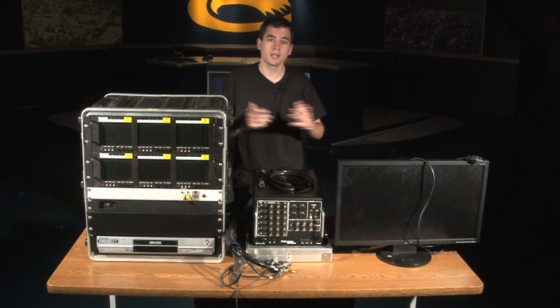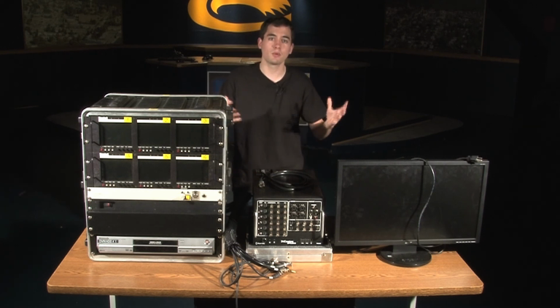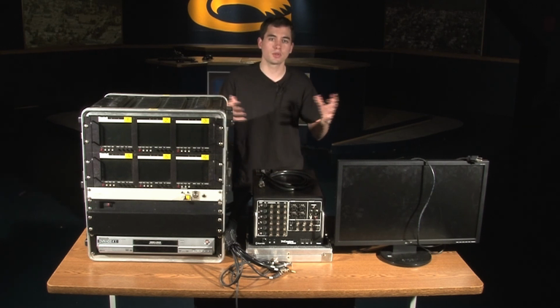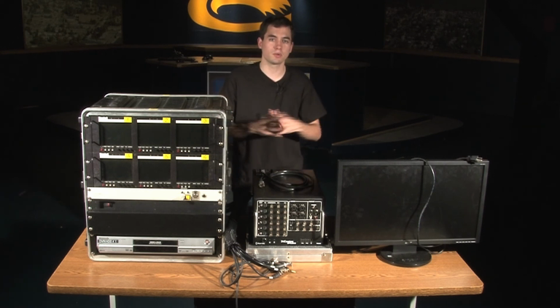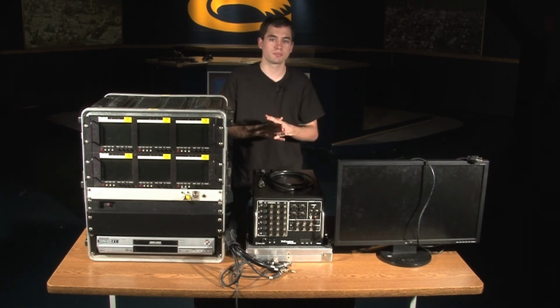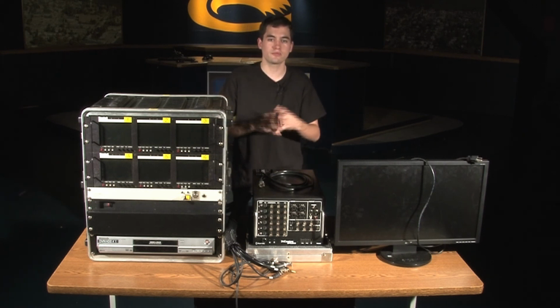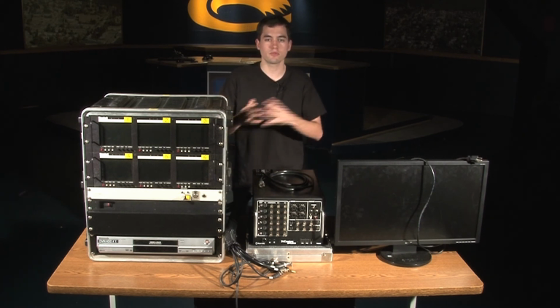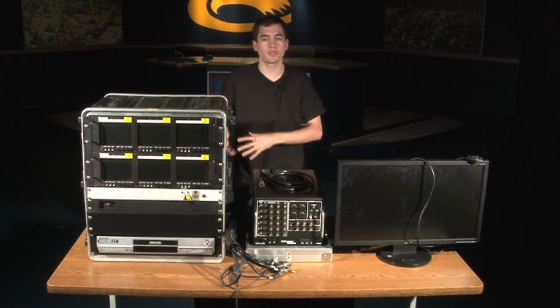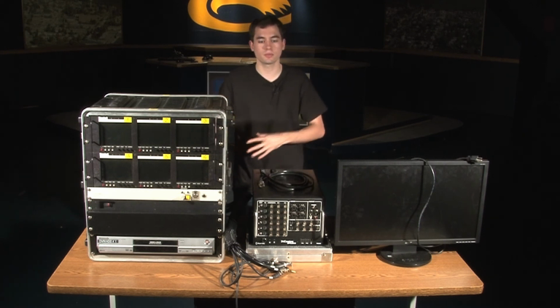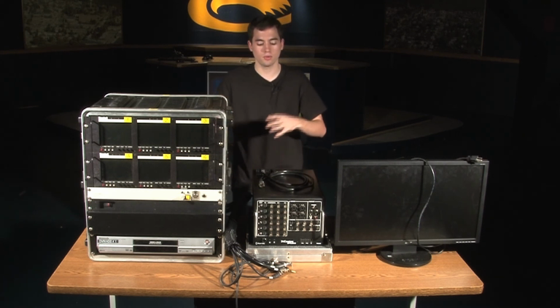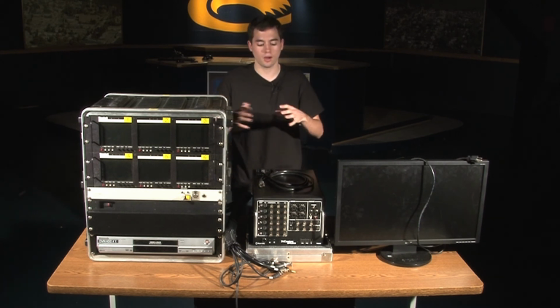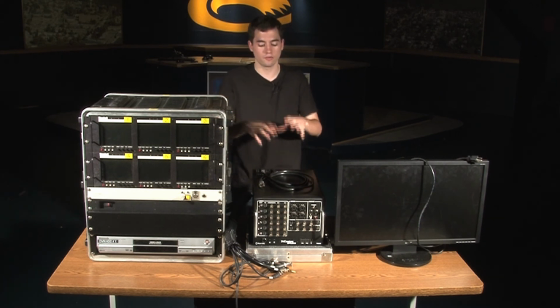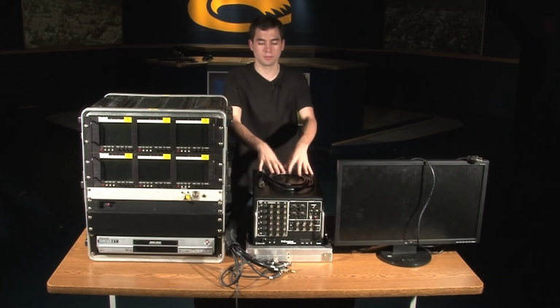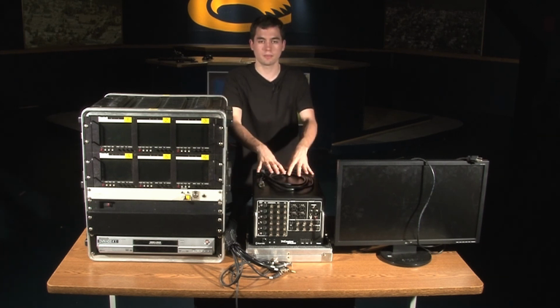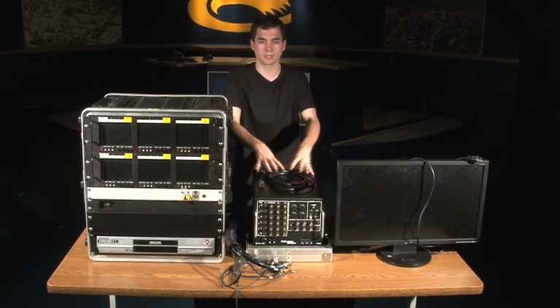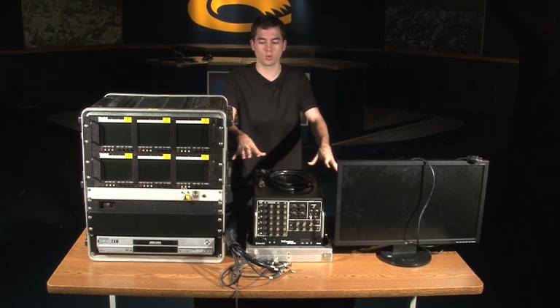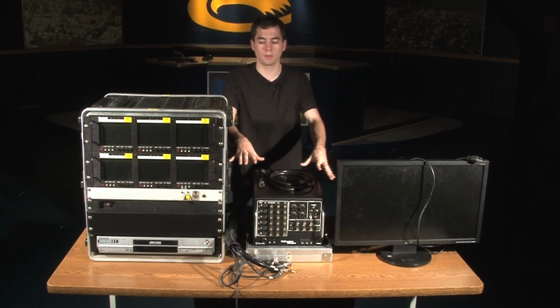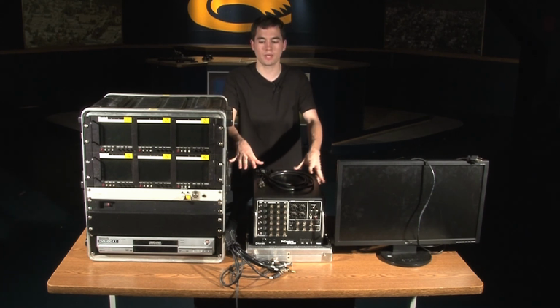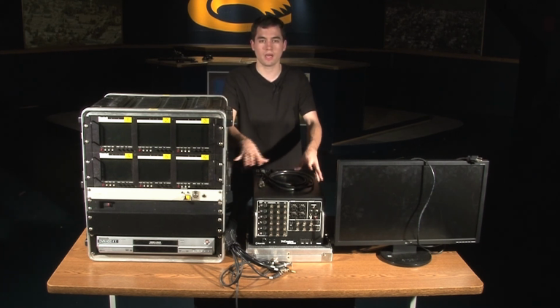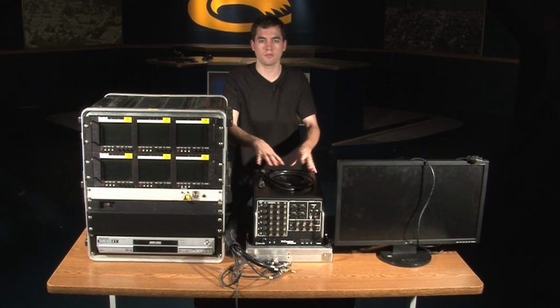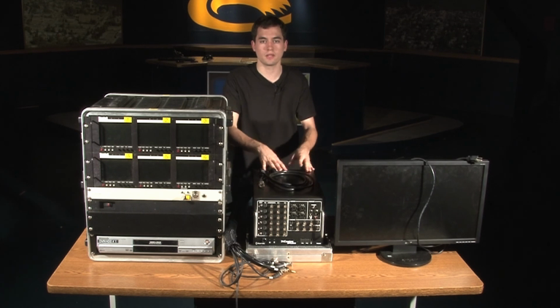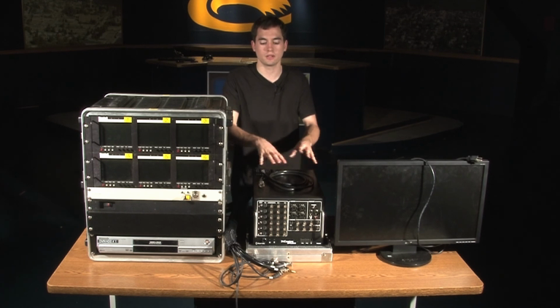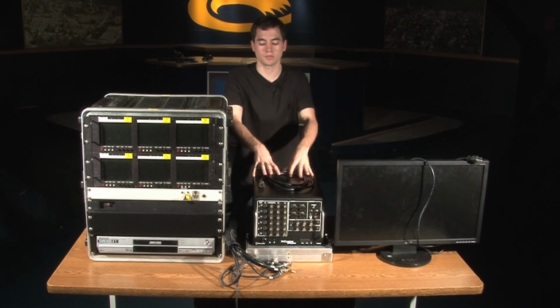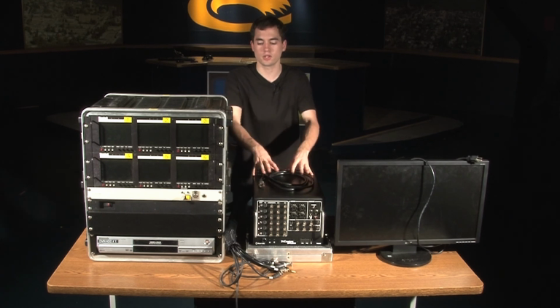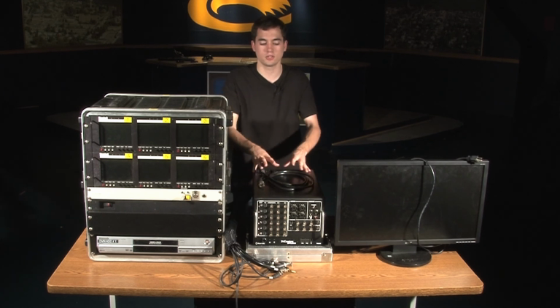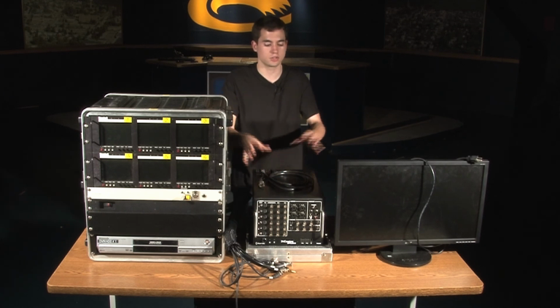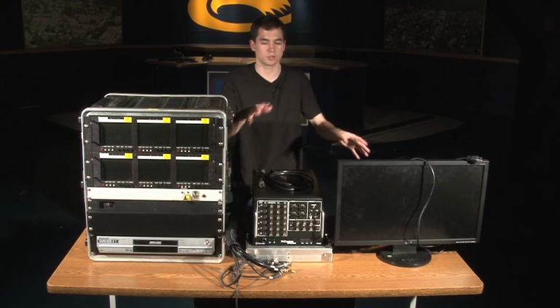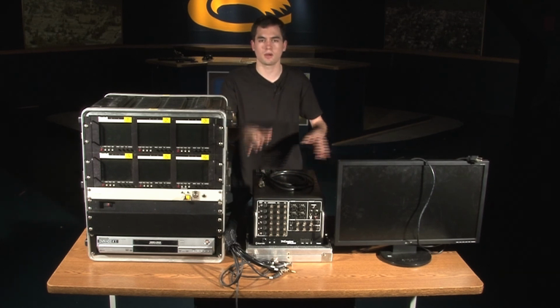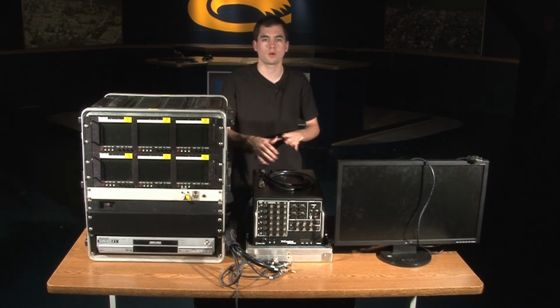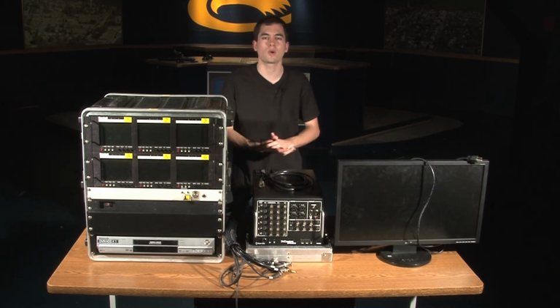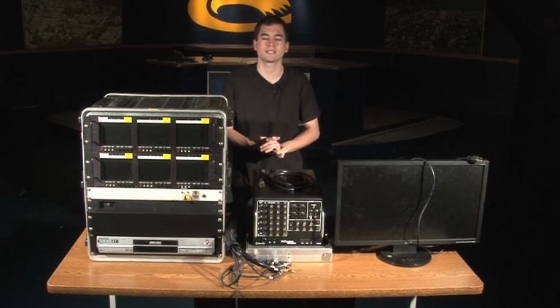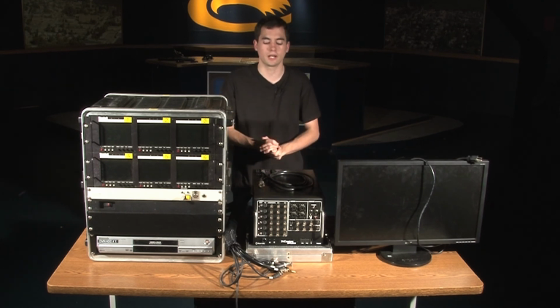Today we'll go through a brief run-through of some of the basic equipment we have, its functions, and just a quick setup.